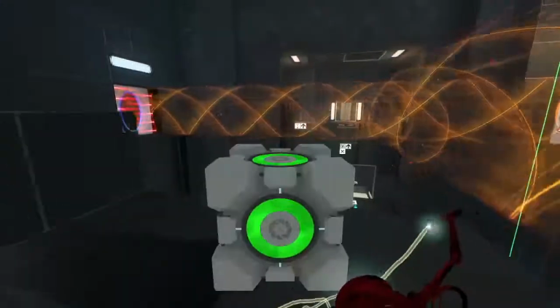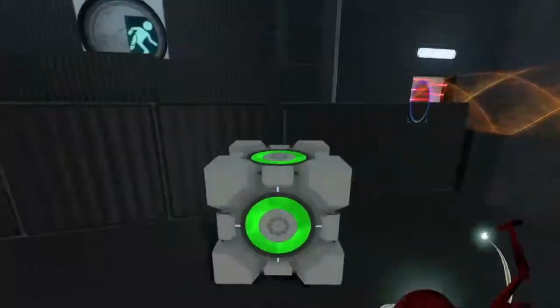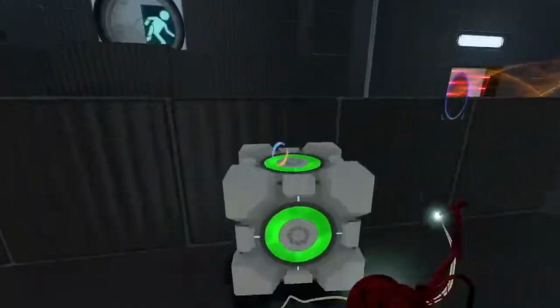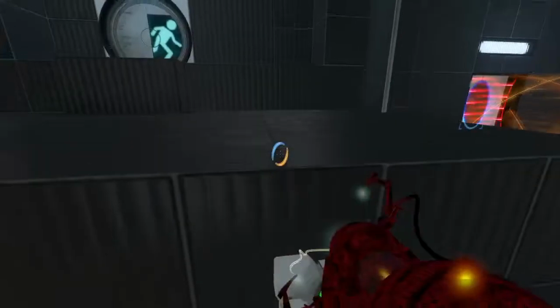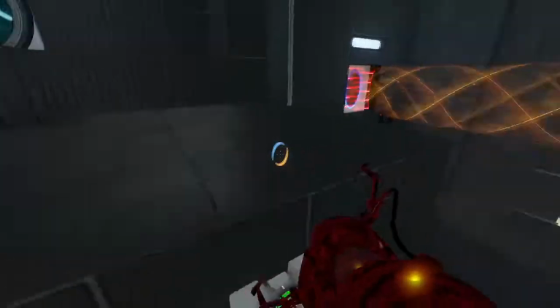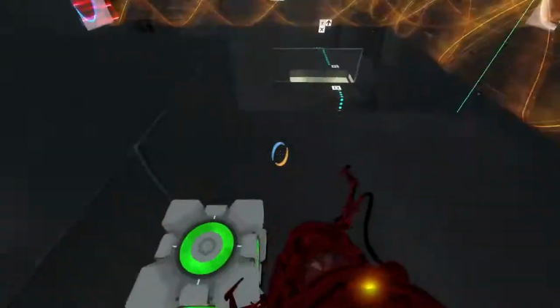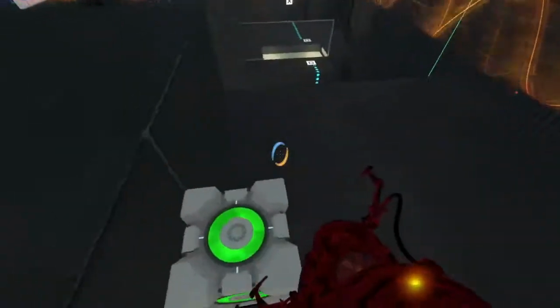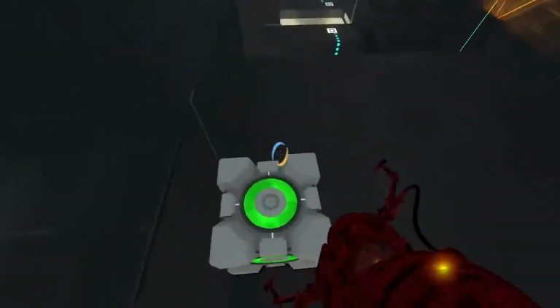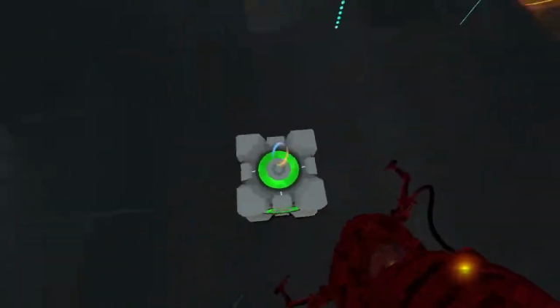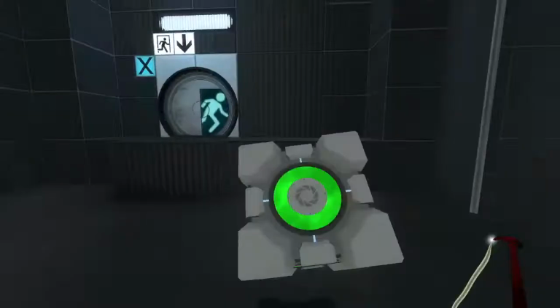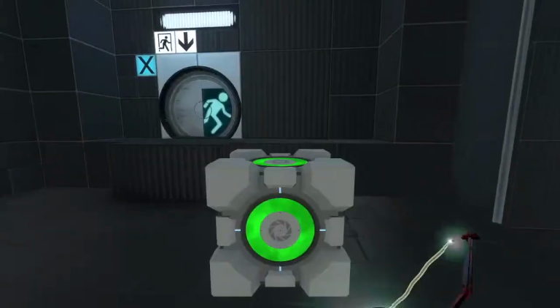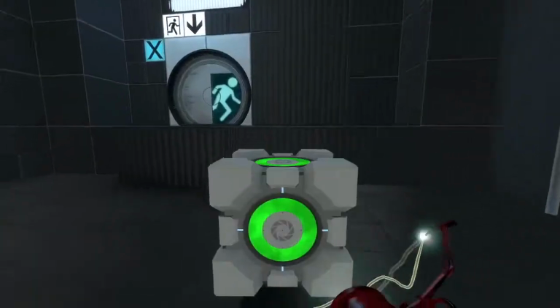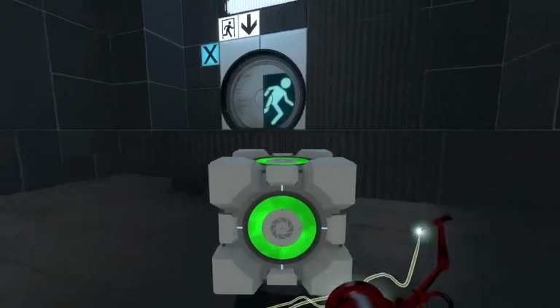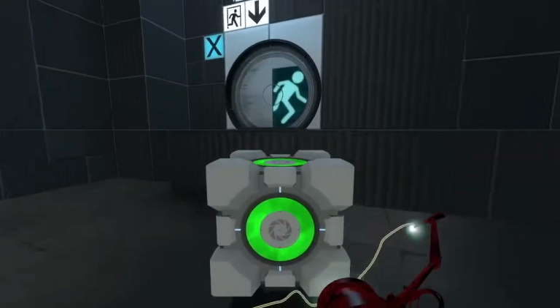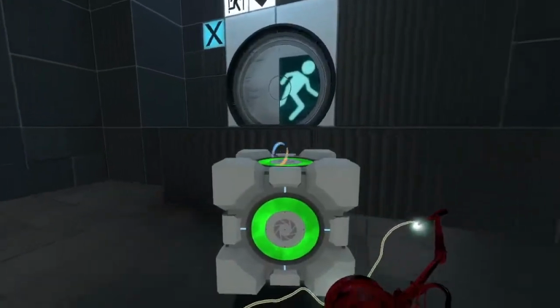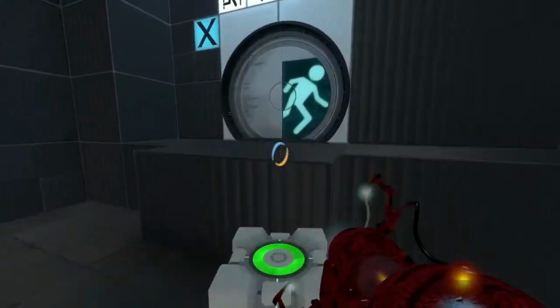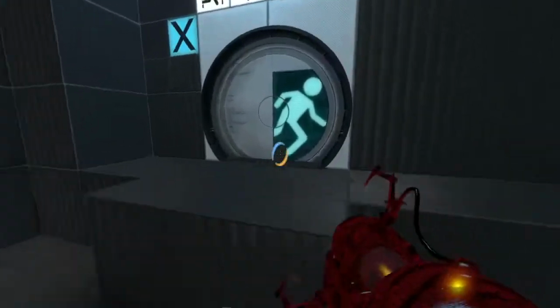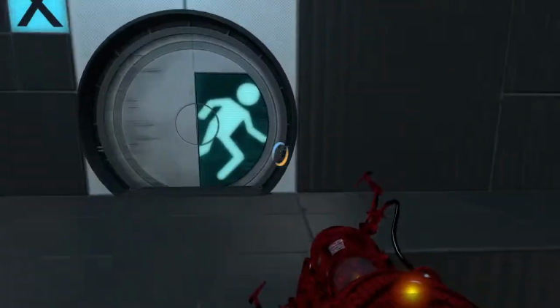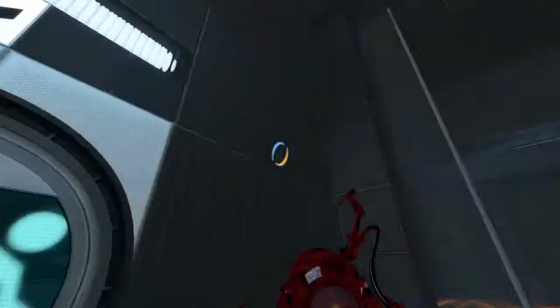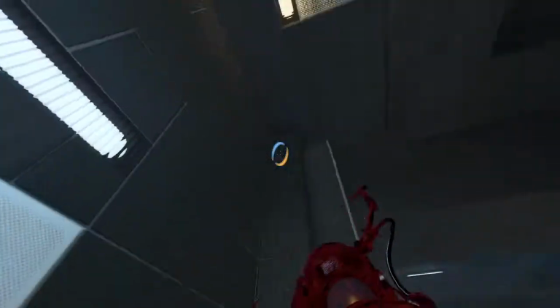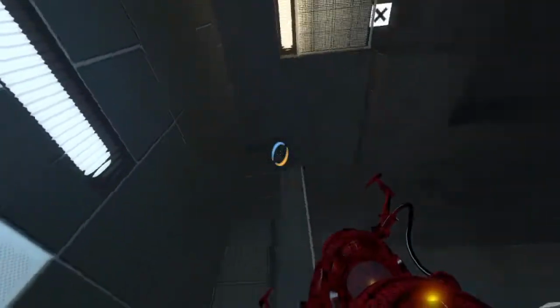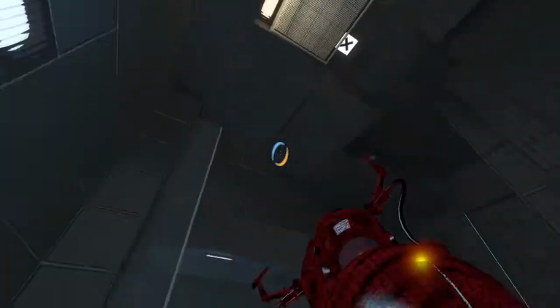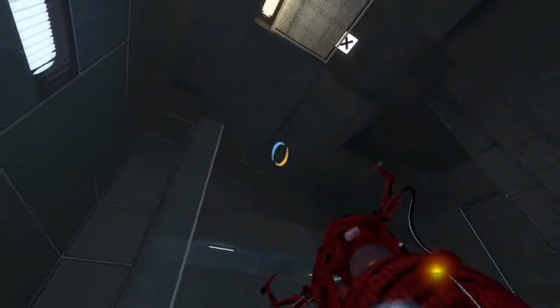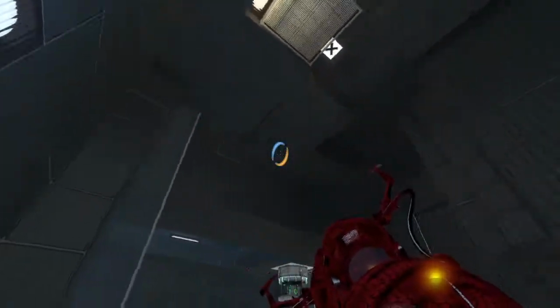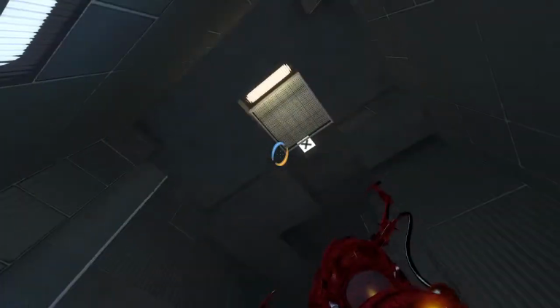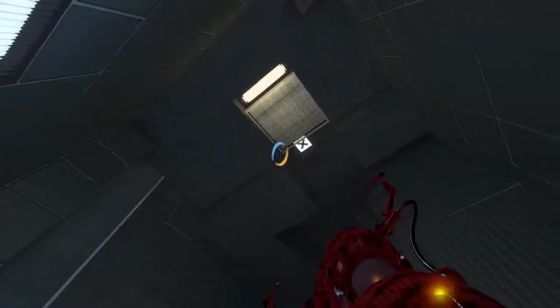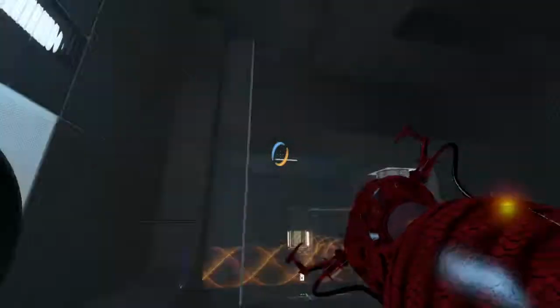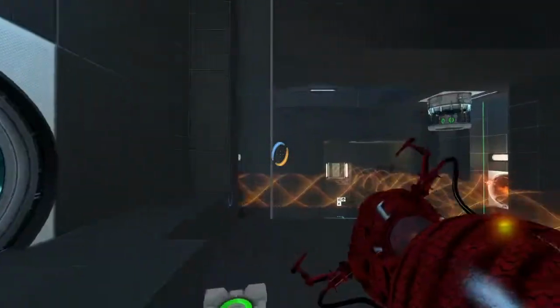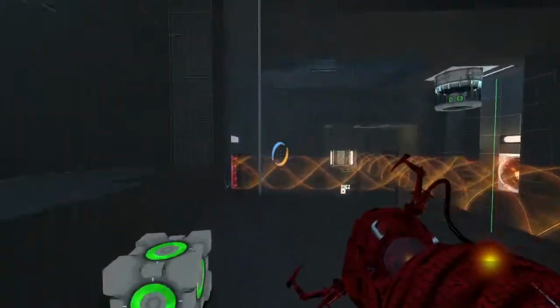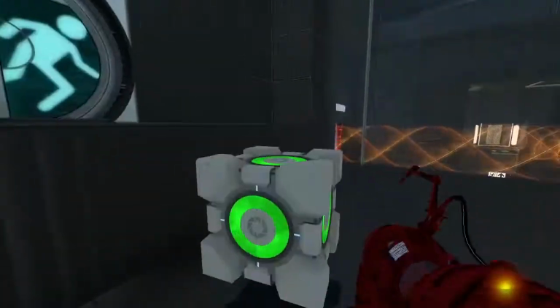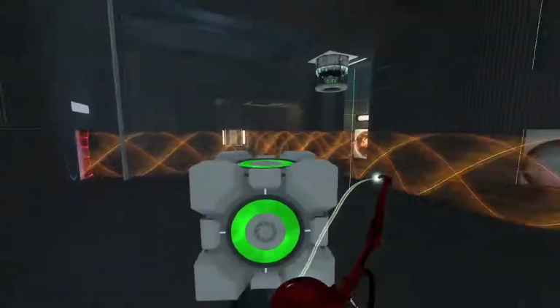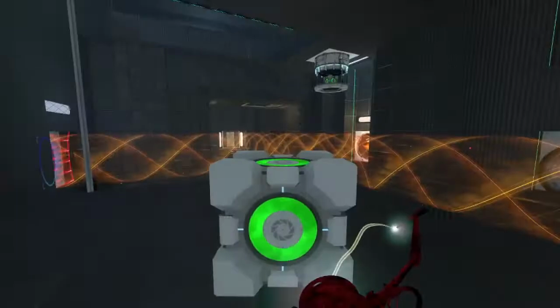I wanted to find a way to have a cube retrieval but make it part of the main room. The best way I found to do that is to design the puzzle first and then add that first step of the cube retrieval. If I start with the cube retrieval and then build the puzzle around that, I feel like it's going to be more difficult. So if I can just do the puzzle, get that out of the way, and then find a good spot for the cube retrieval.